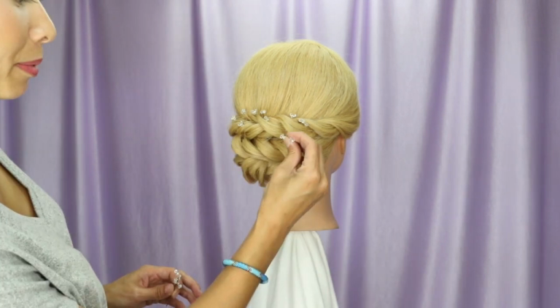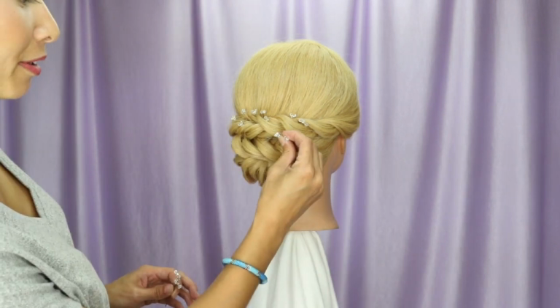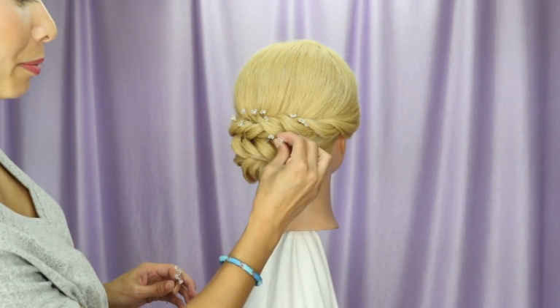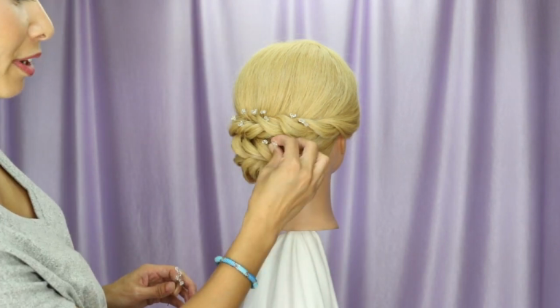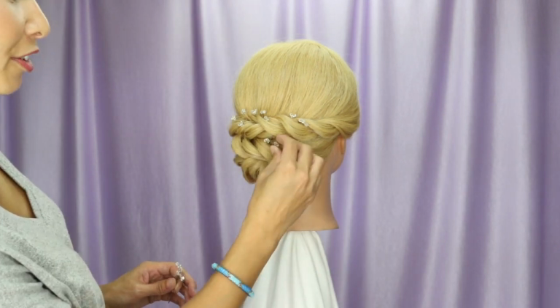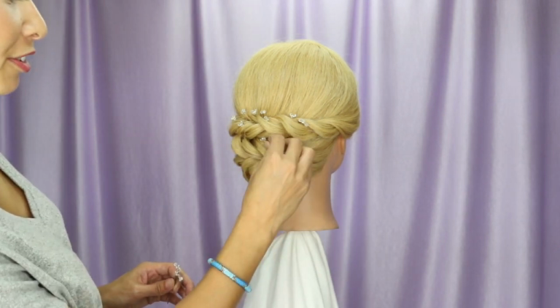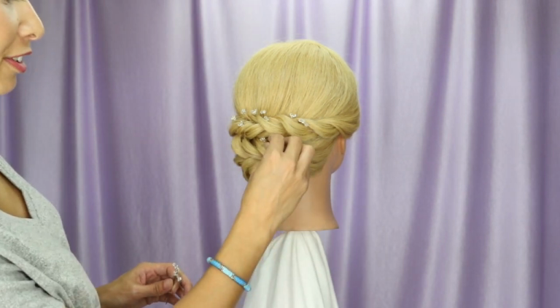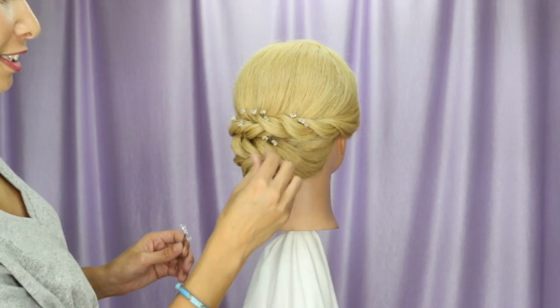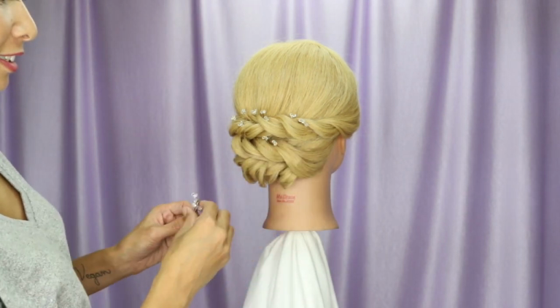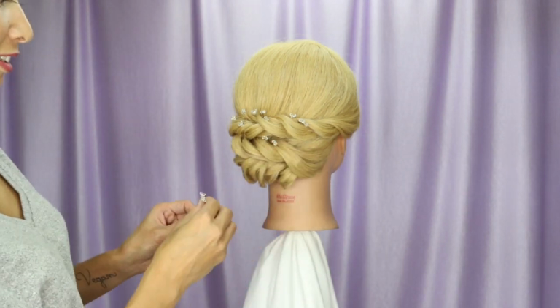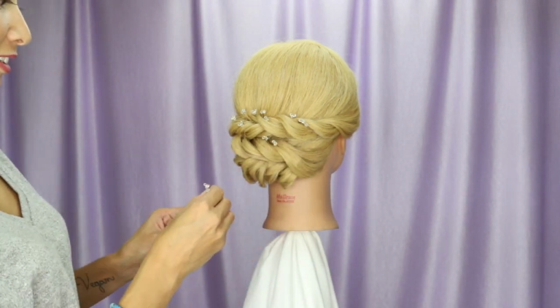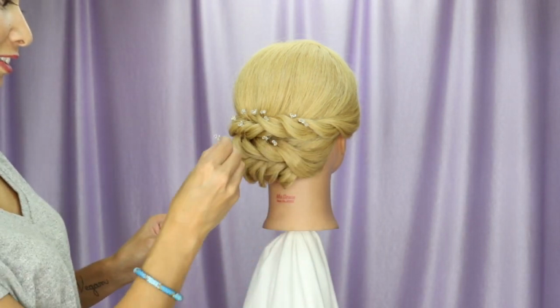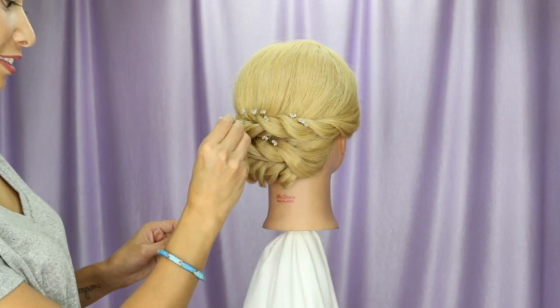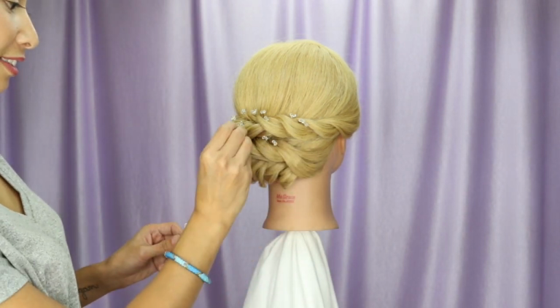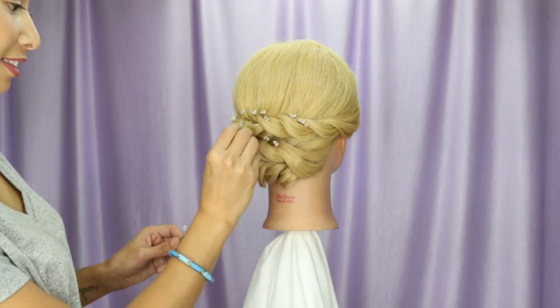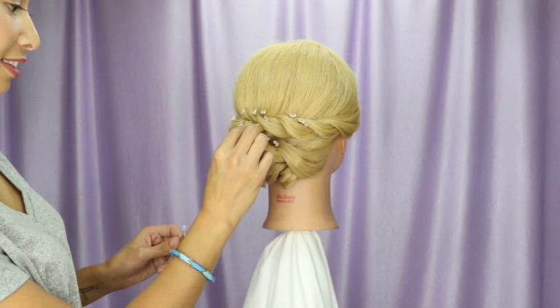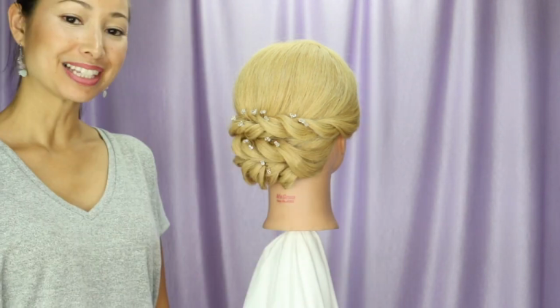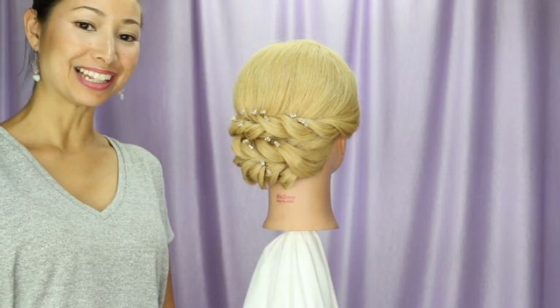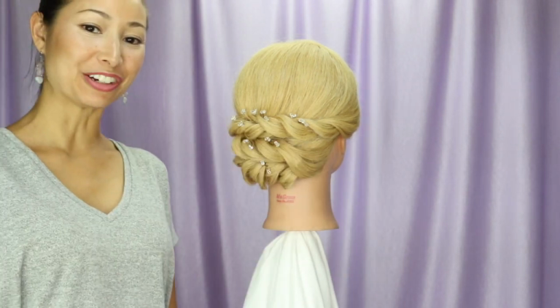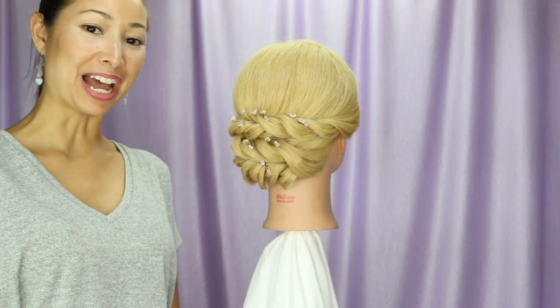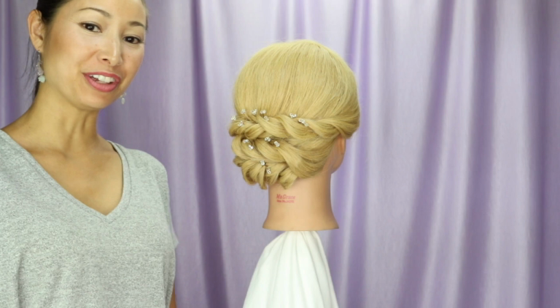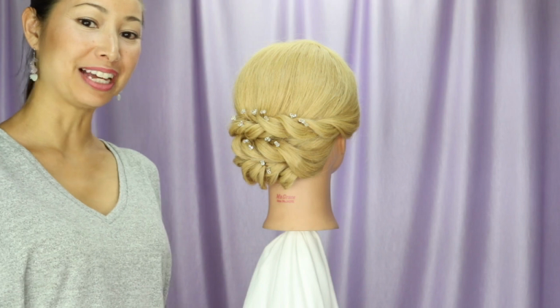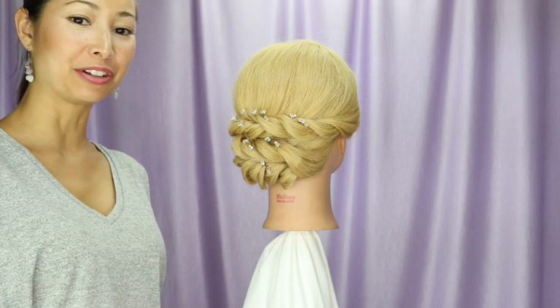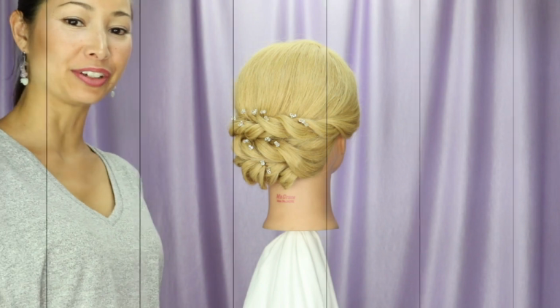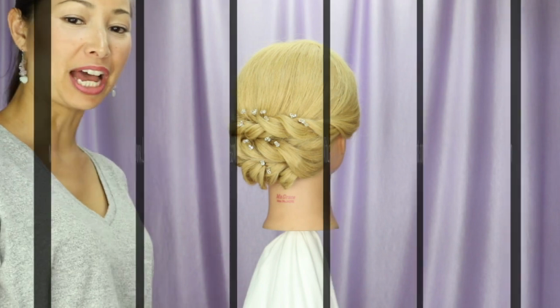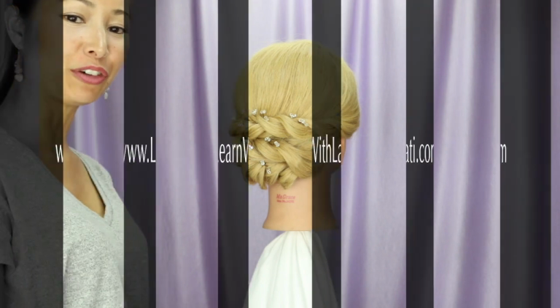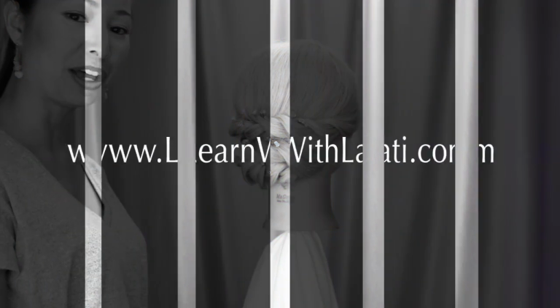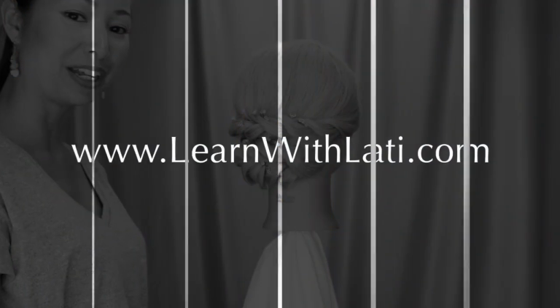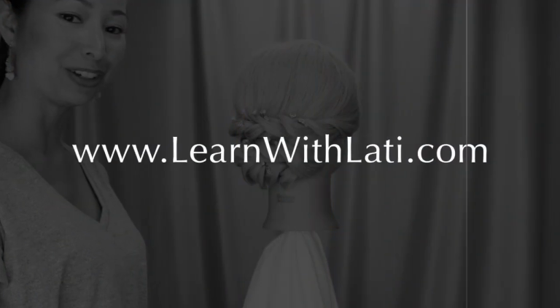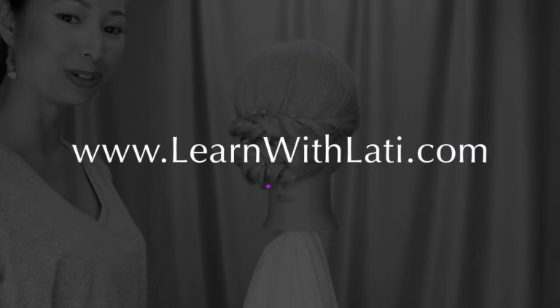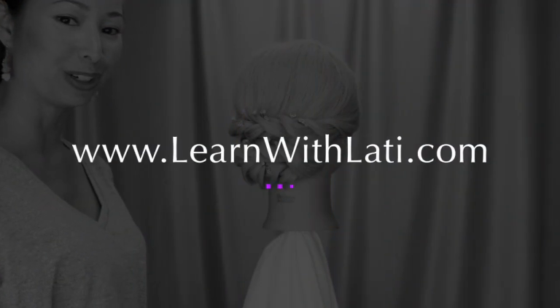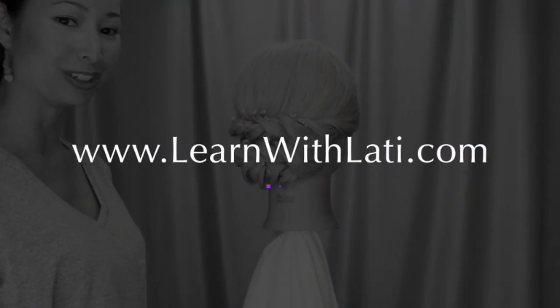Put some more hair jewelry. And there you have it — how to take a half up half down into a low updo.